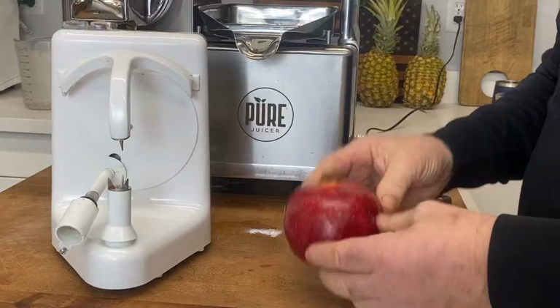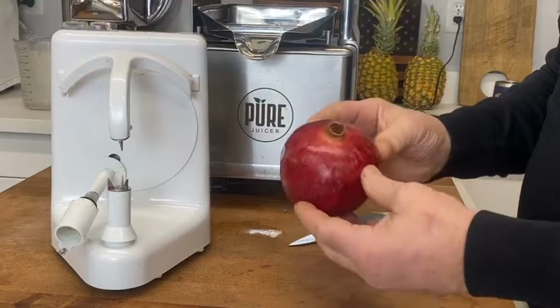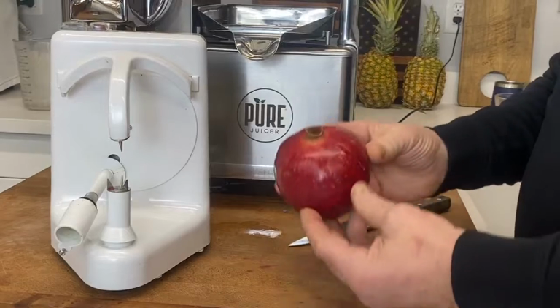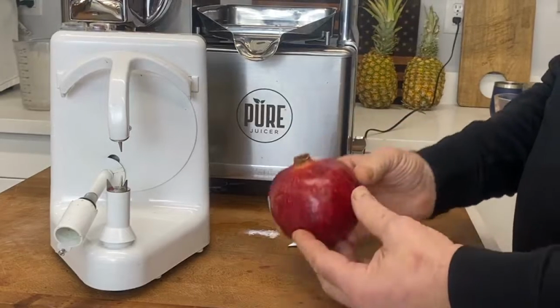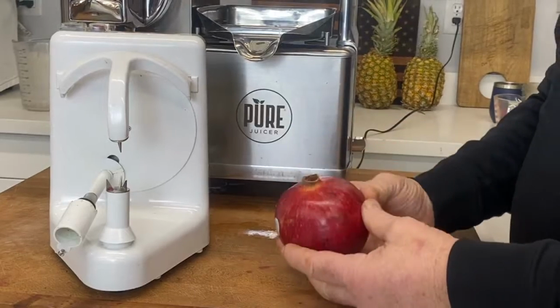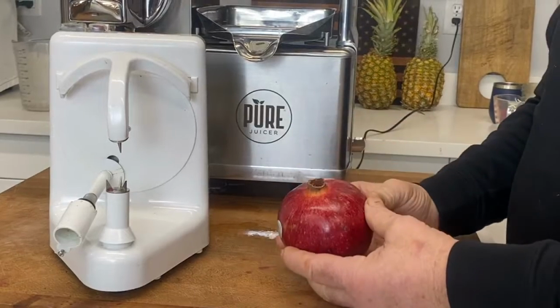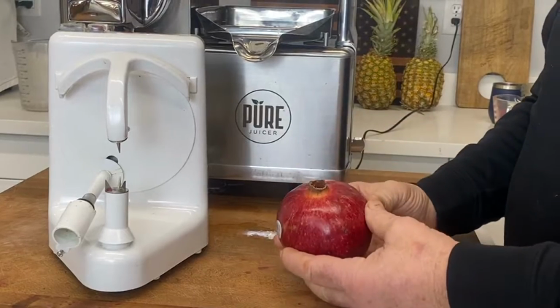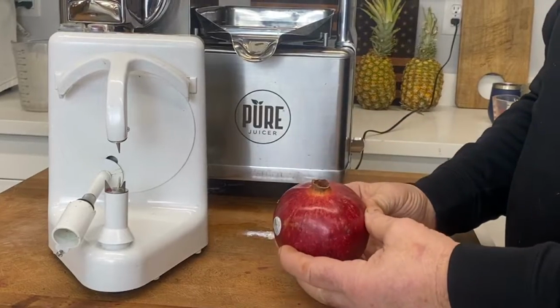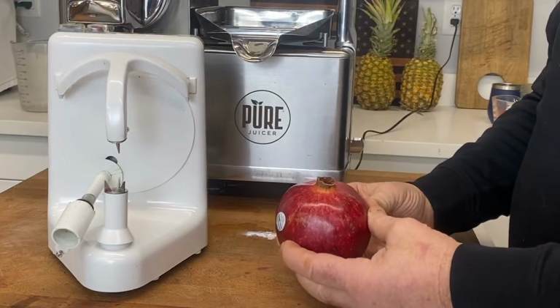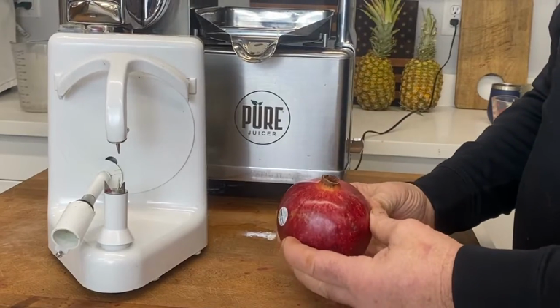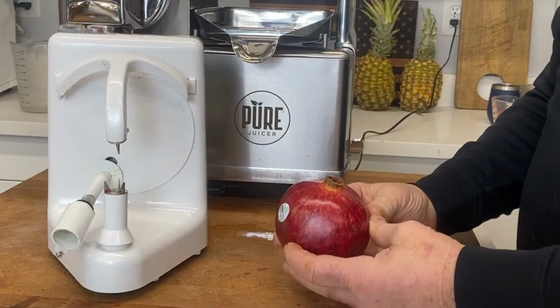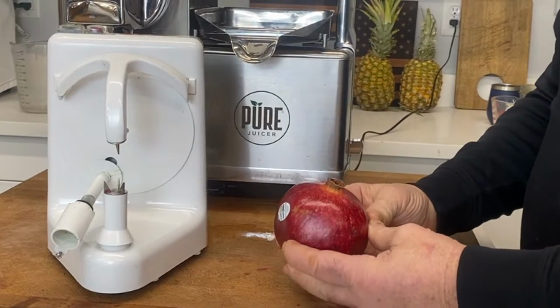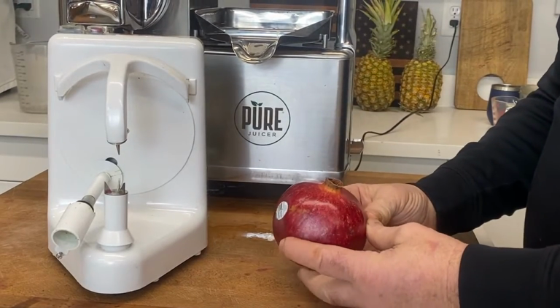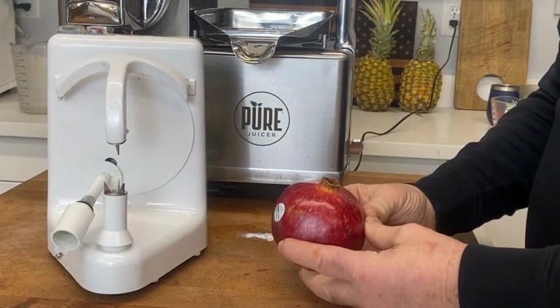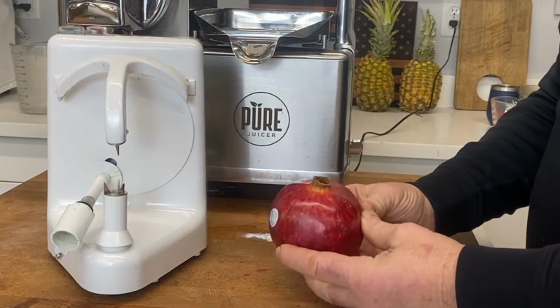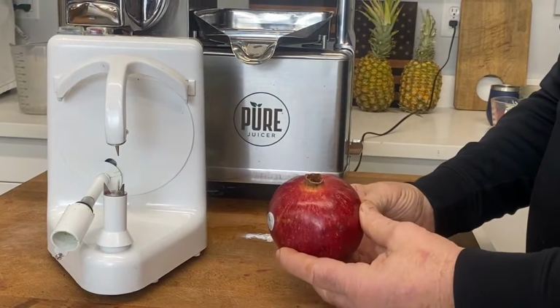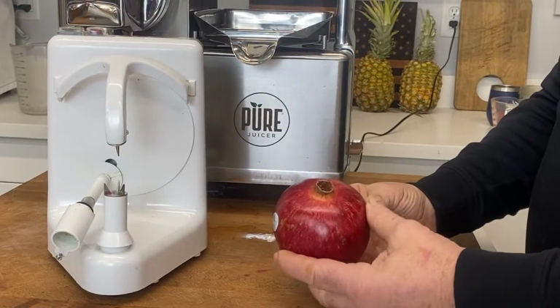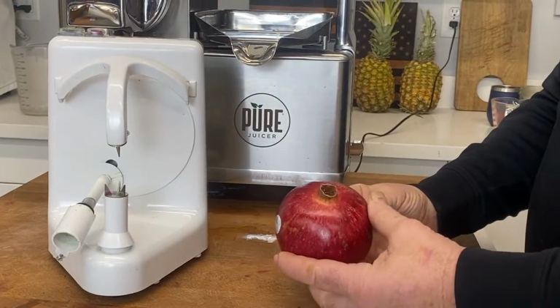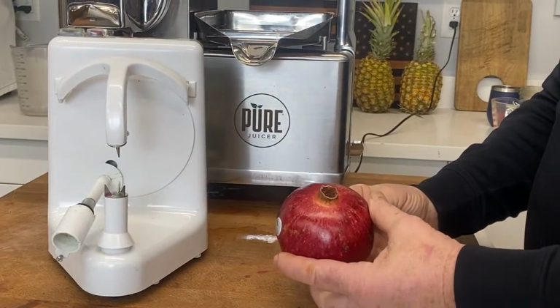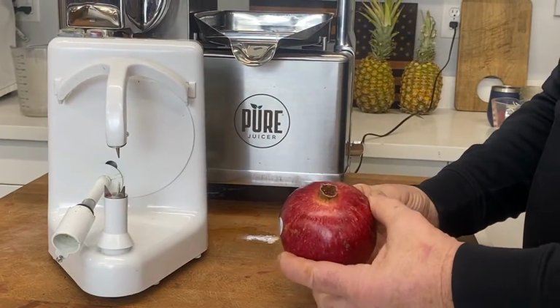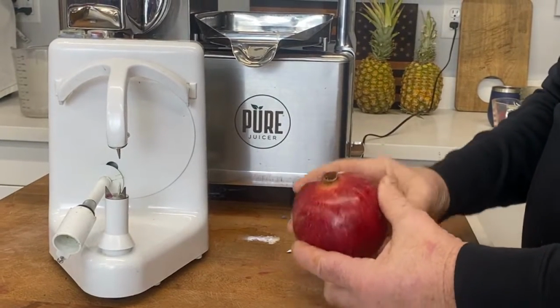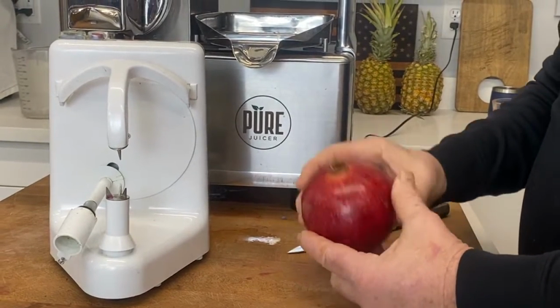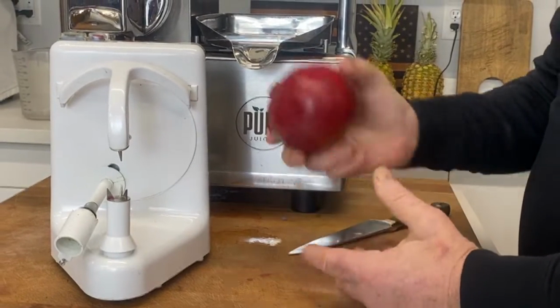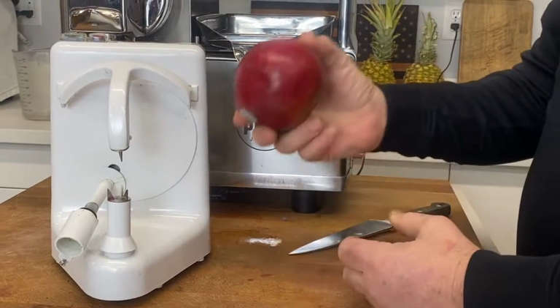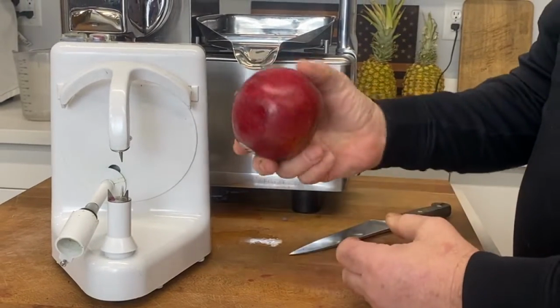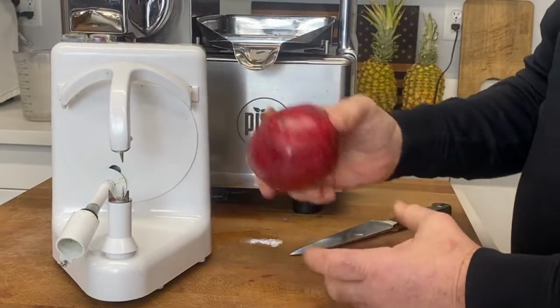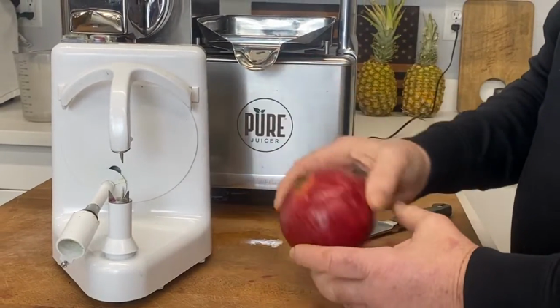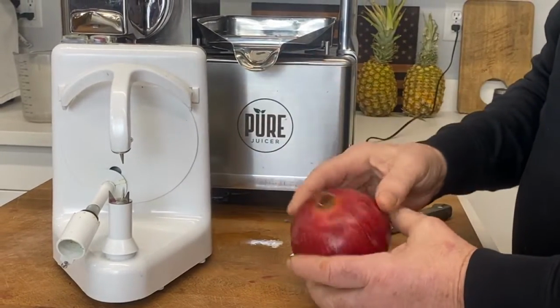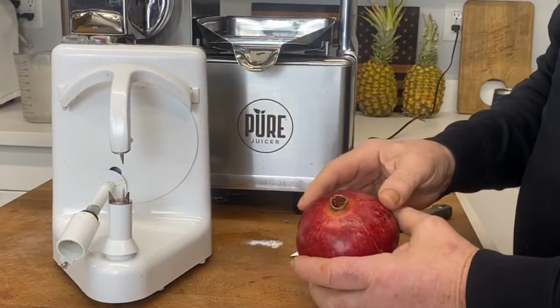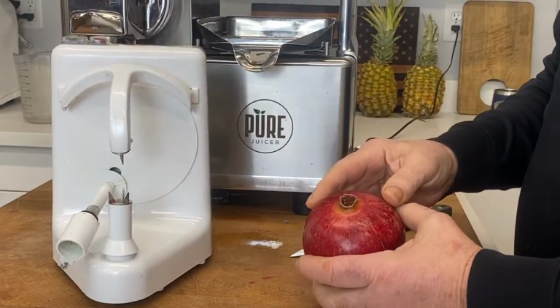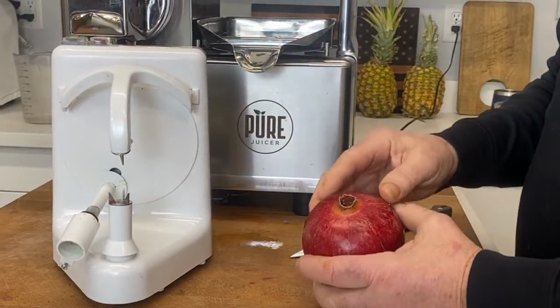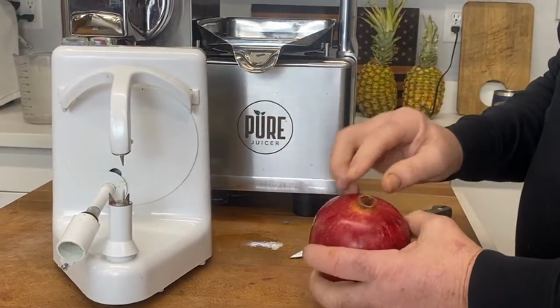Hi, this is David, CEO and founder of Pure Juicer. Today we're going to peel a pomegranate.